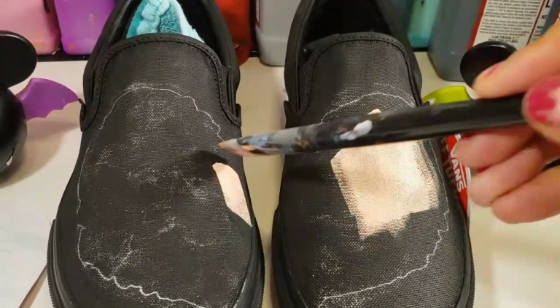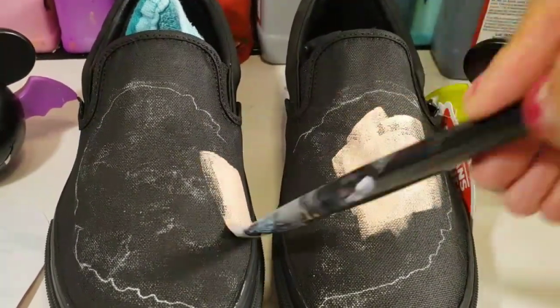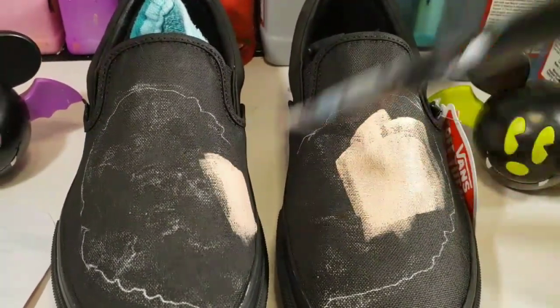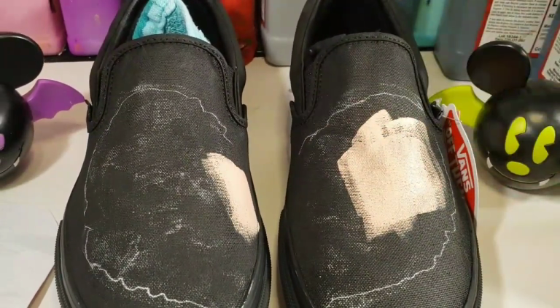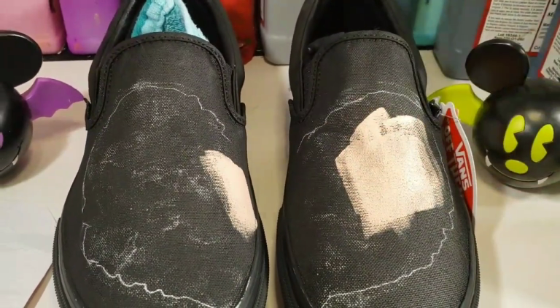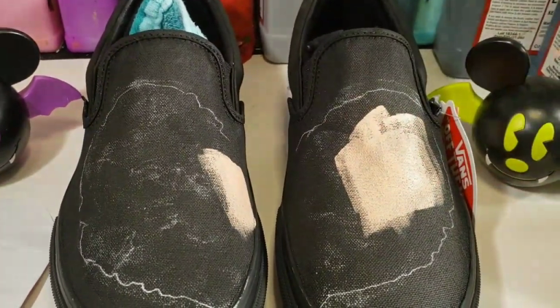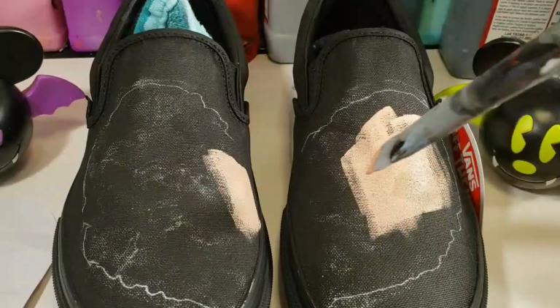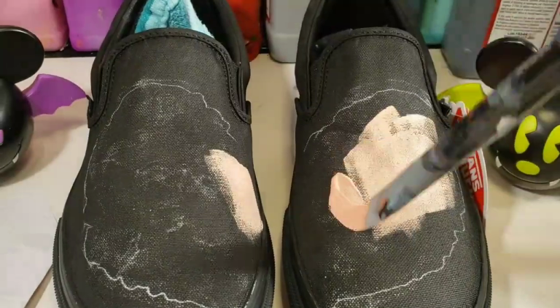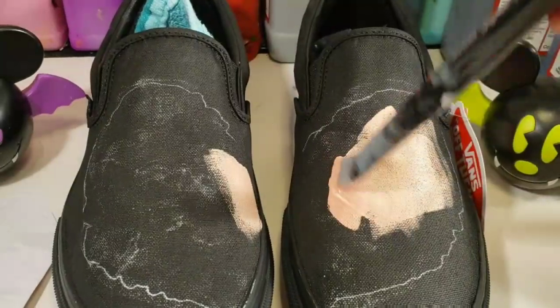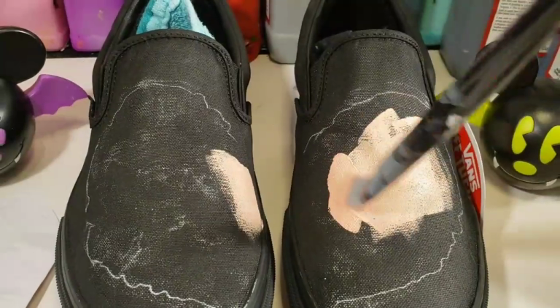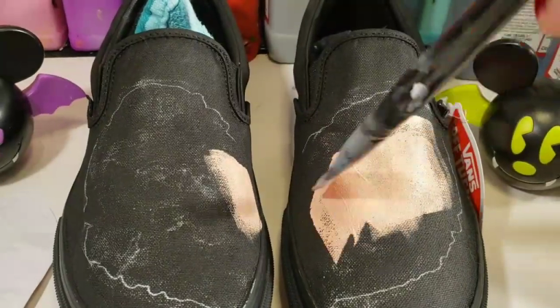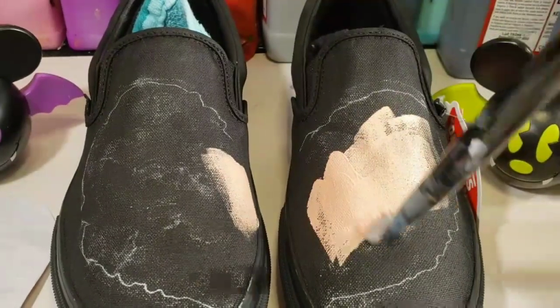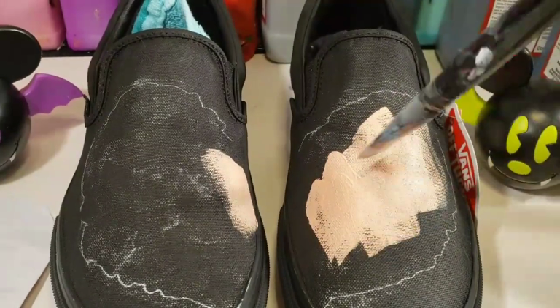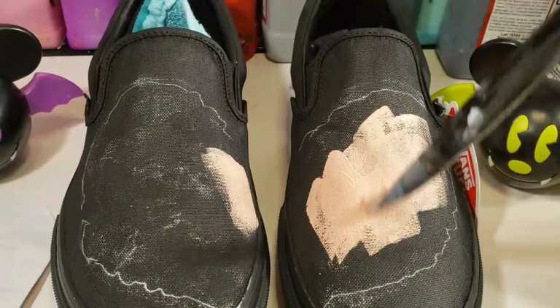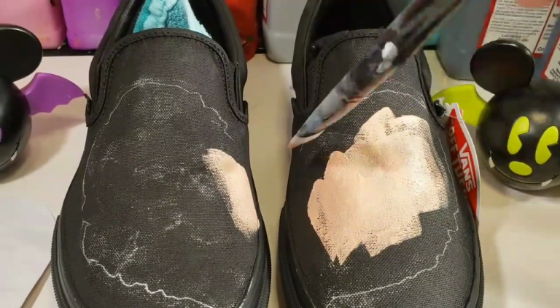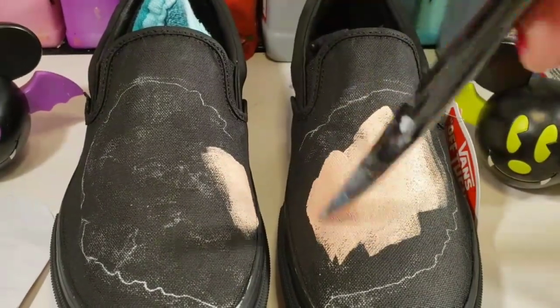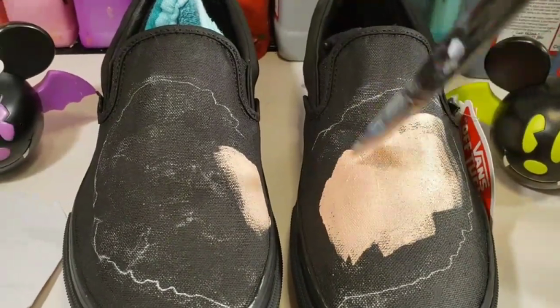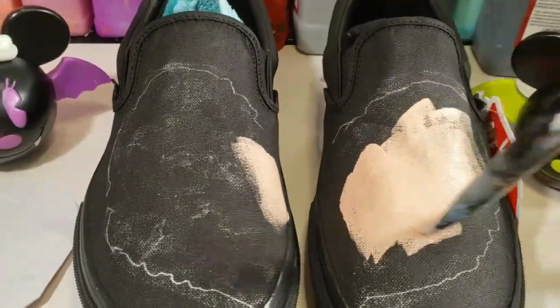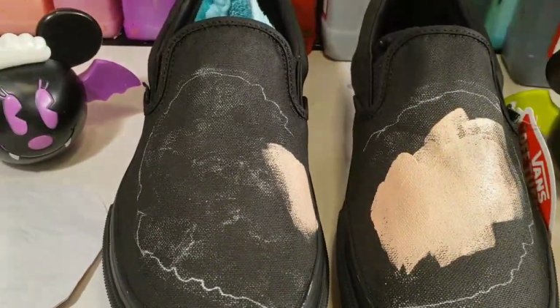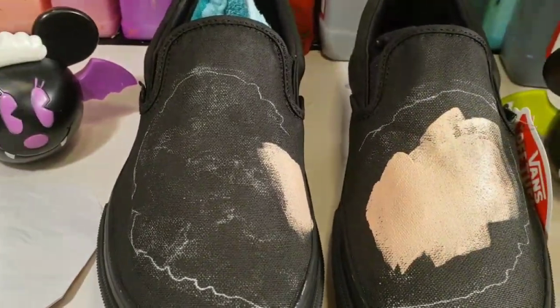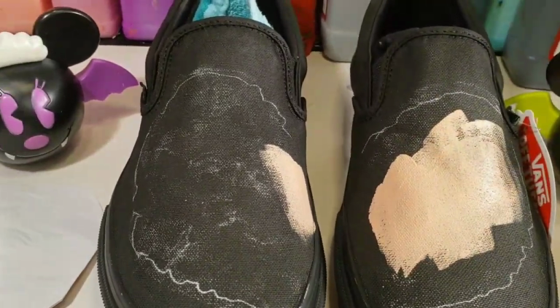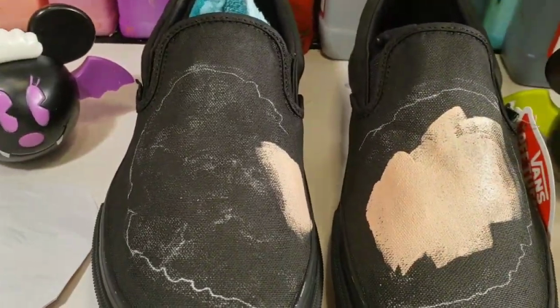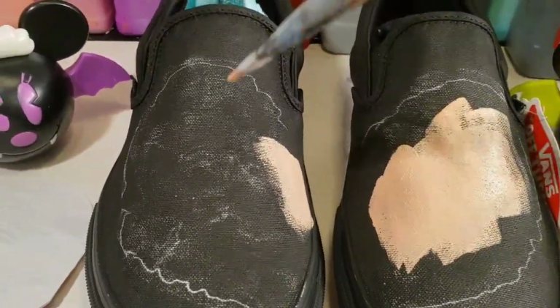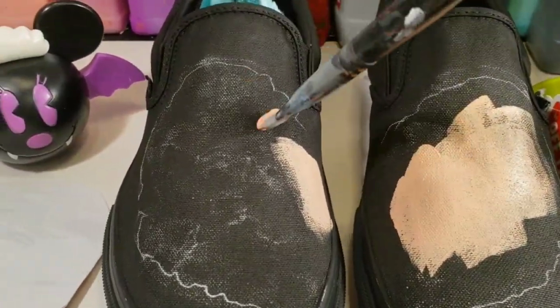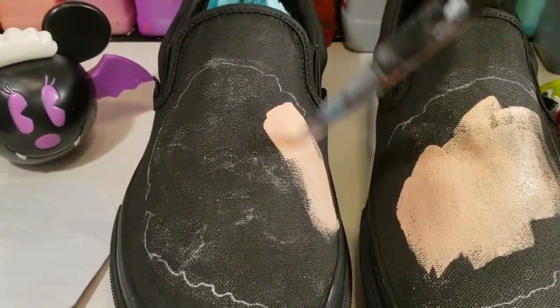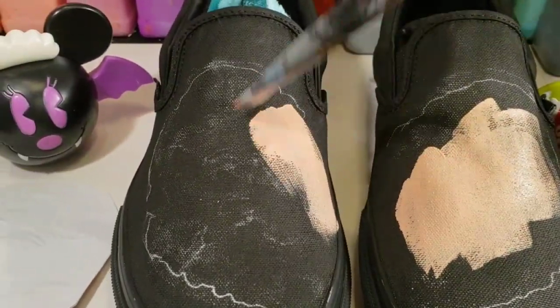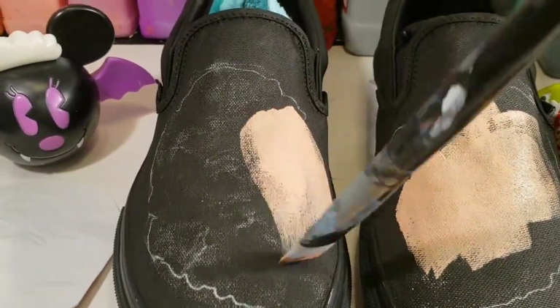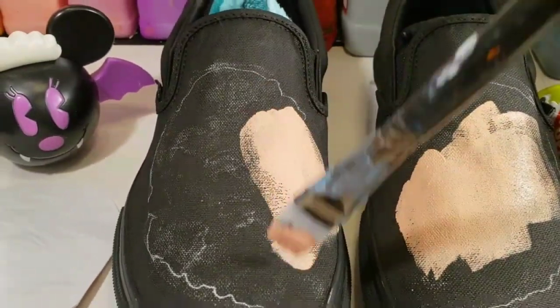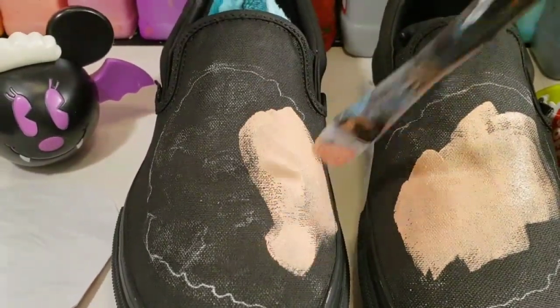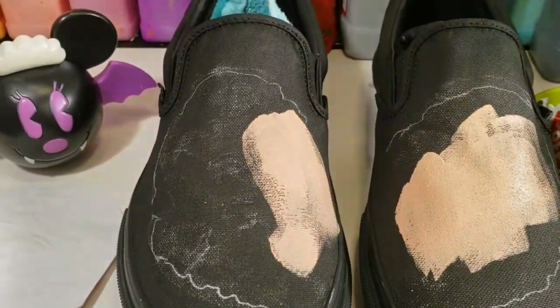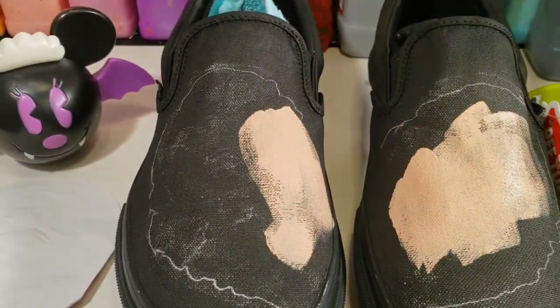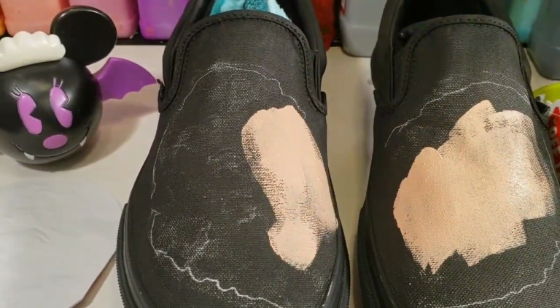I'm going in with peach directly from the bottle to fill in this giant heart across the front of both shoes.